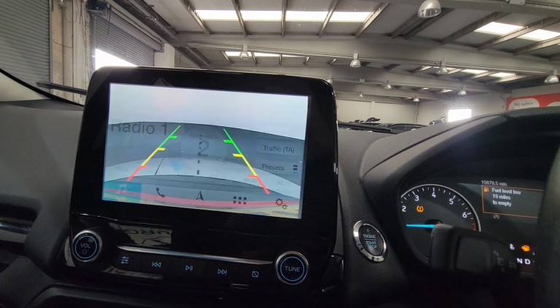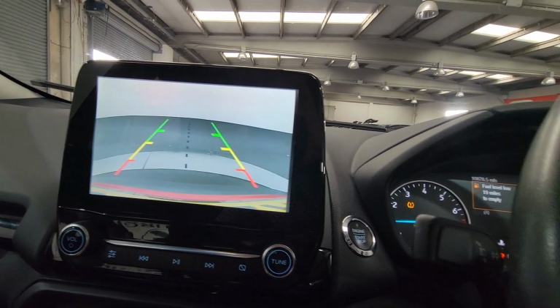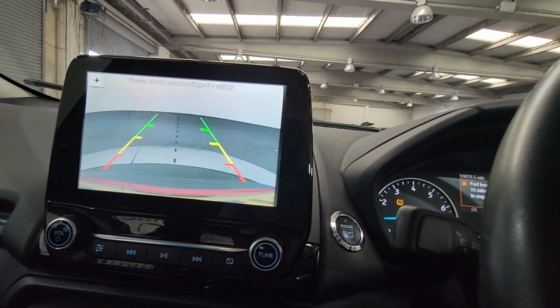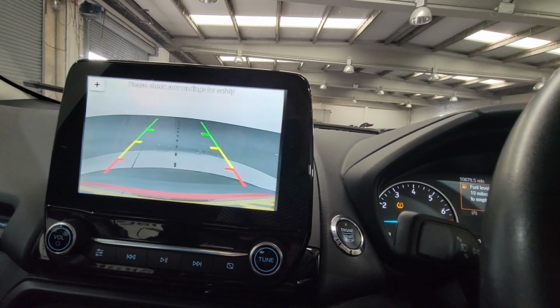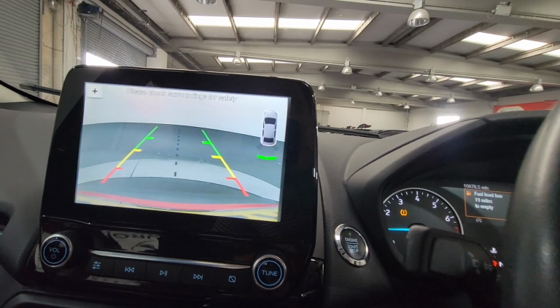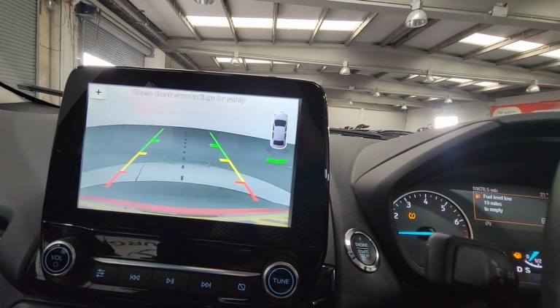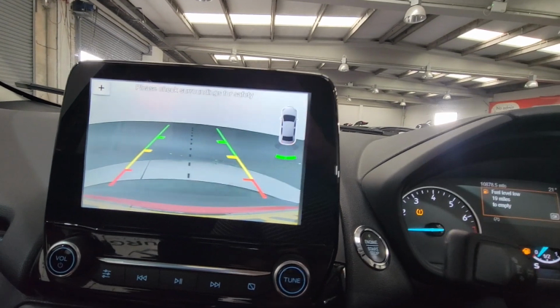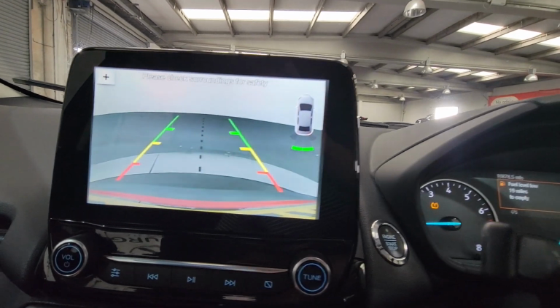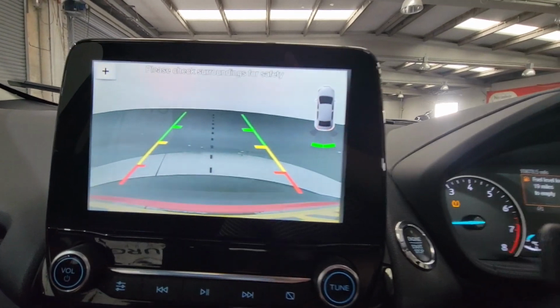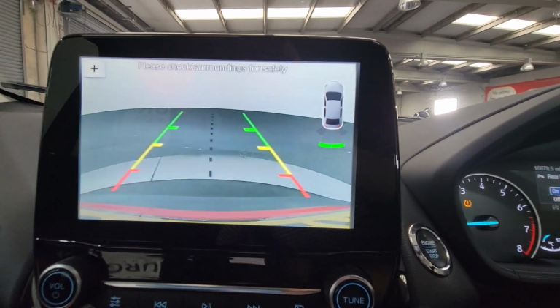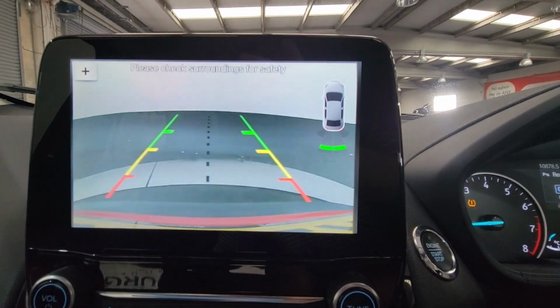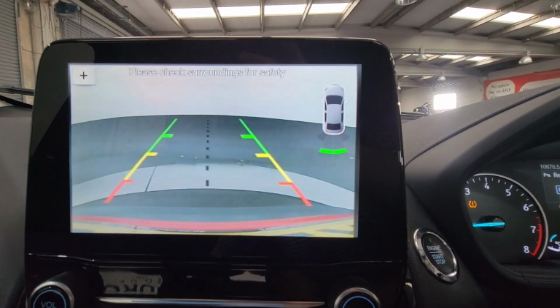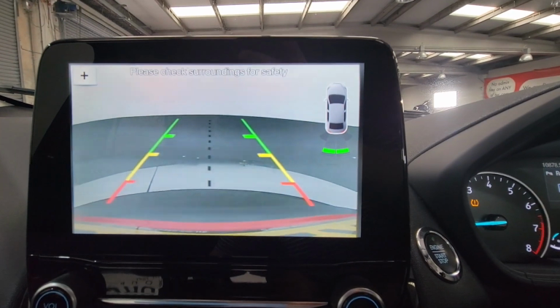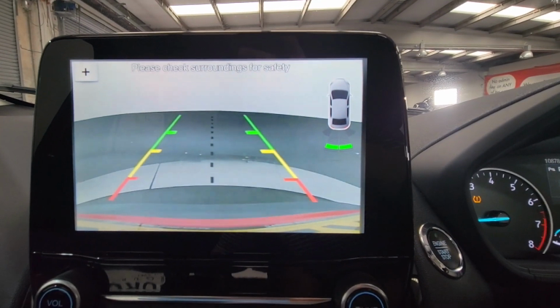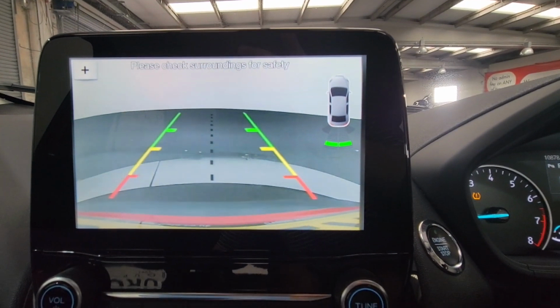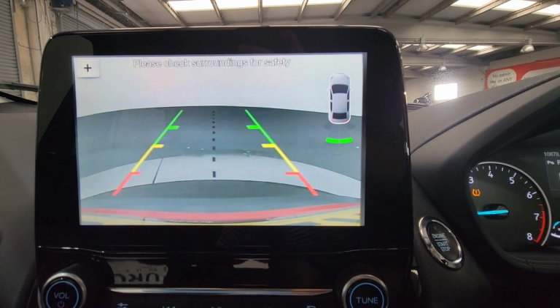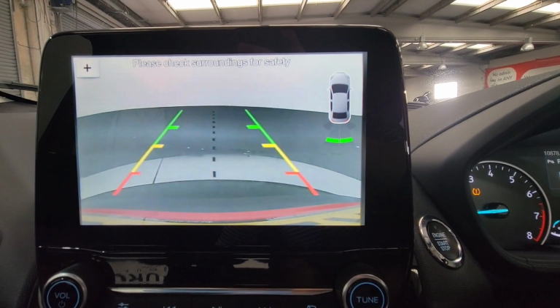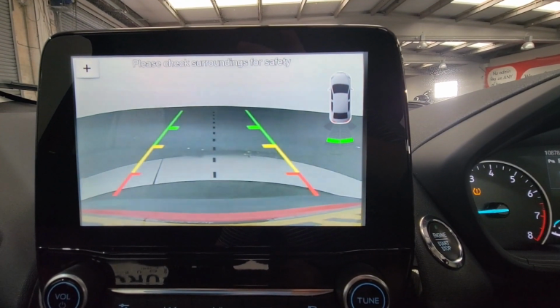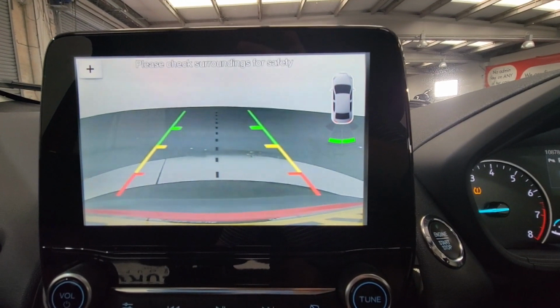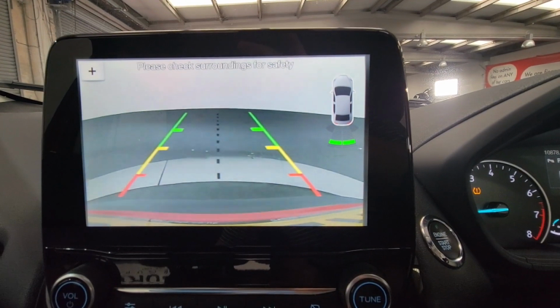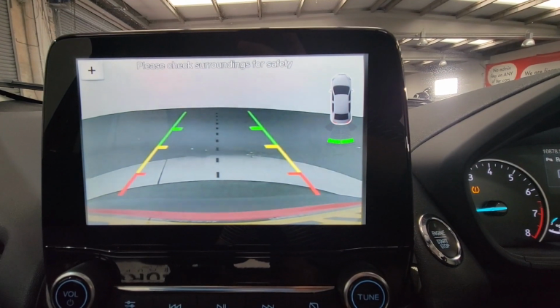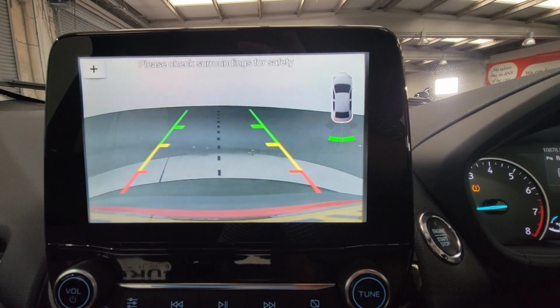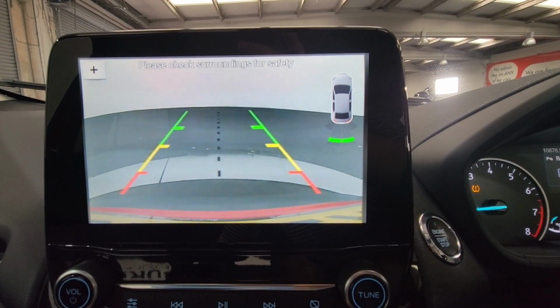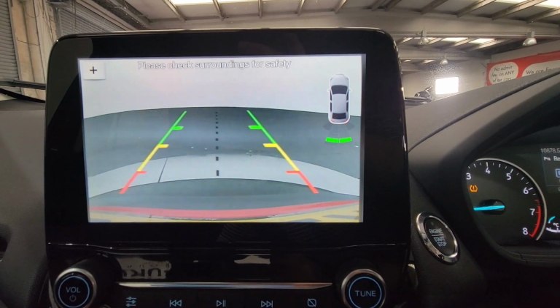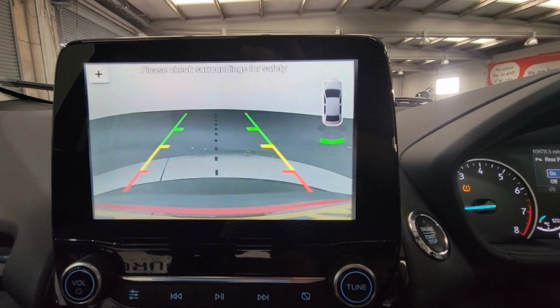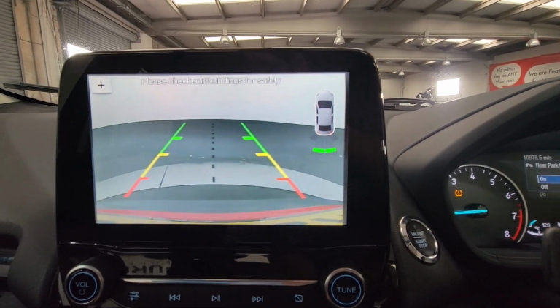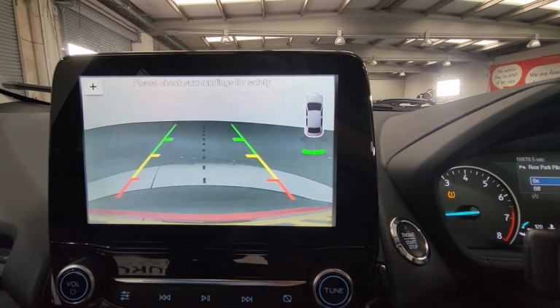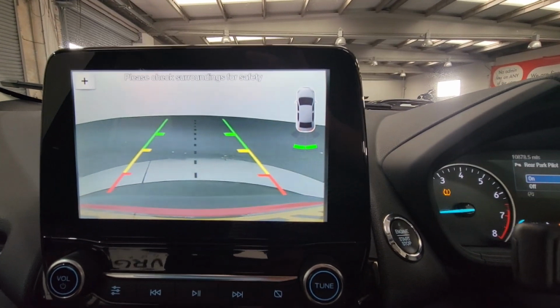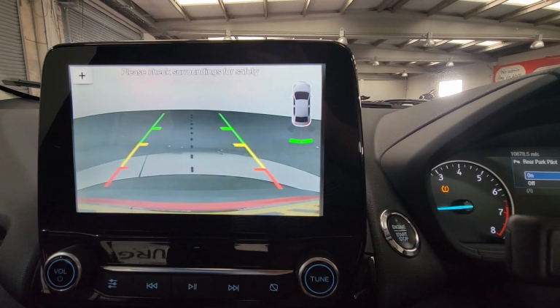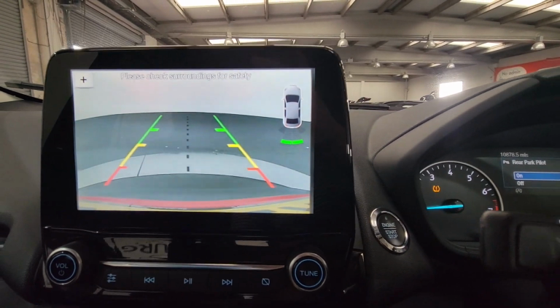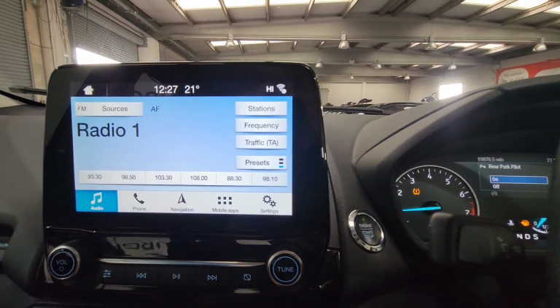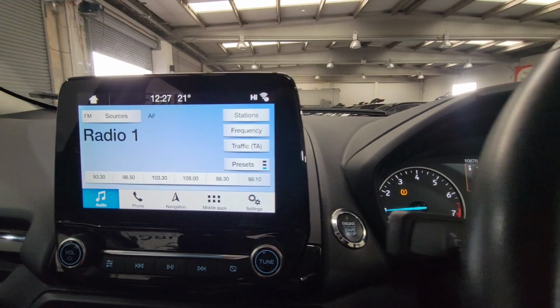Drop it into reverse. You can see there you've got a reverse camera as well as your parking sensor that's displayed in the top right hand corner.